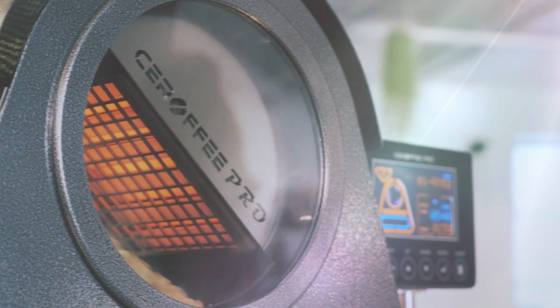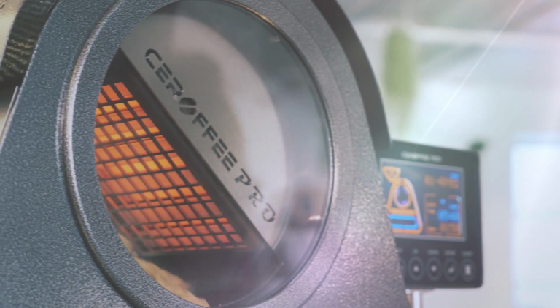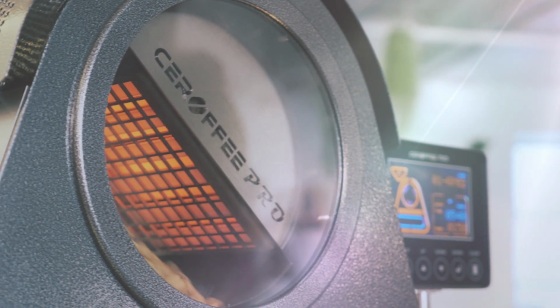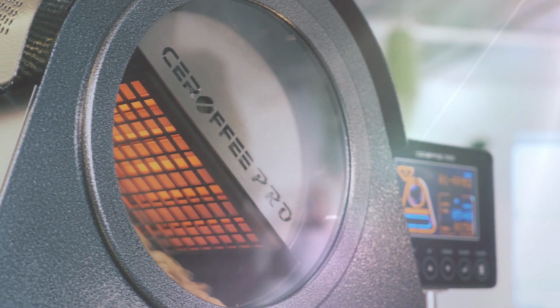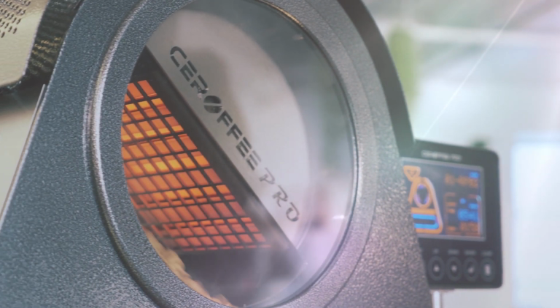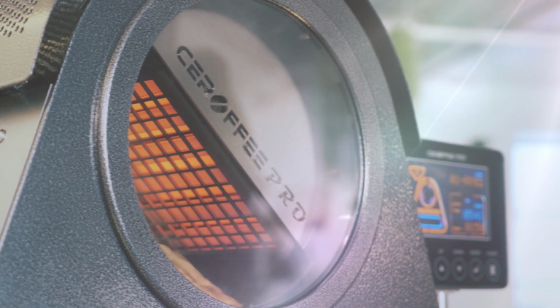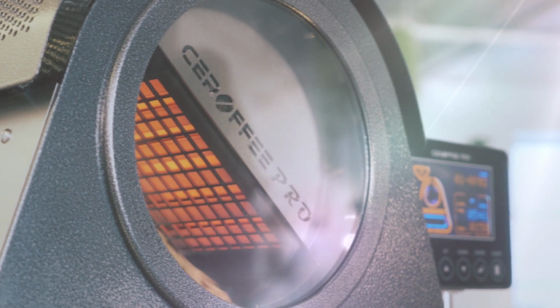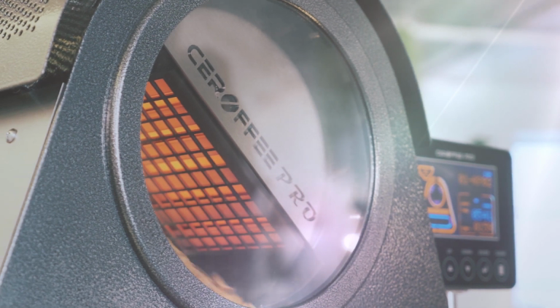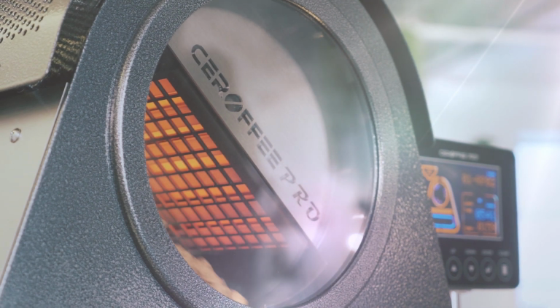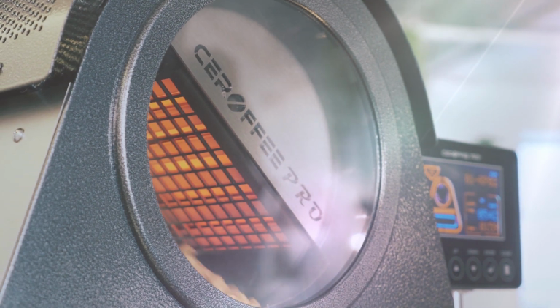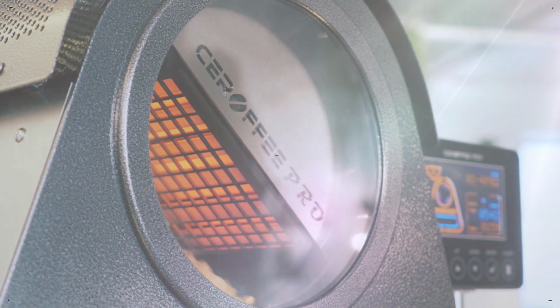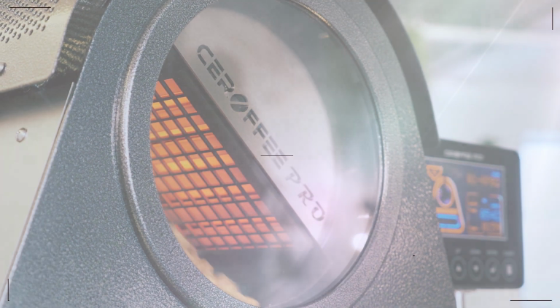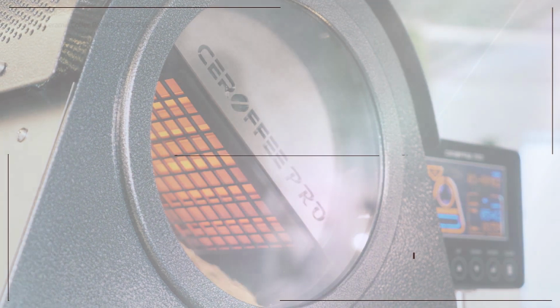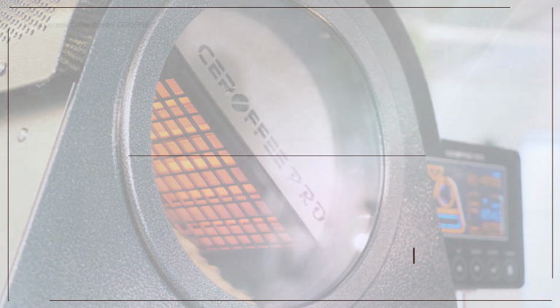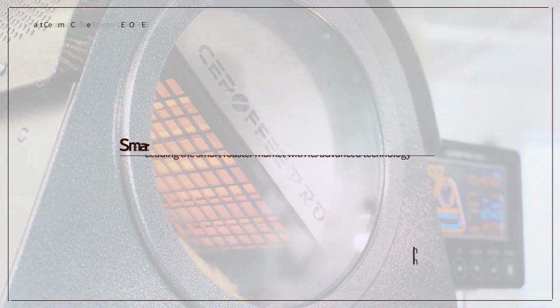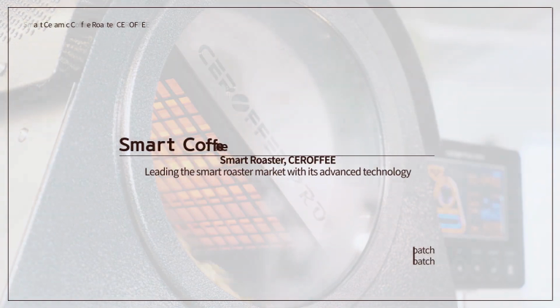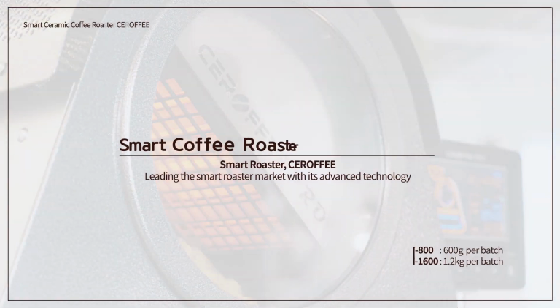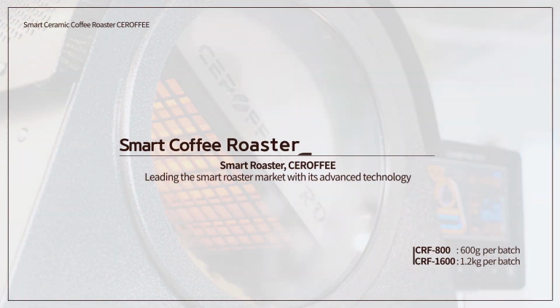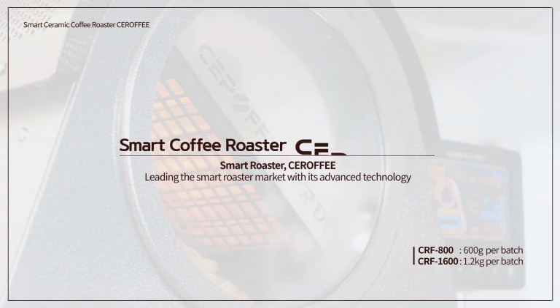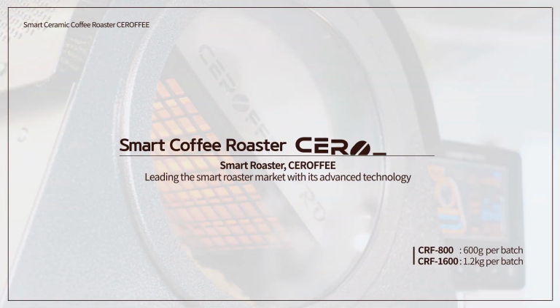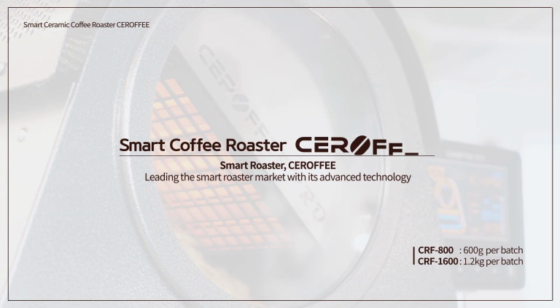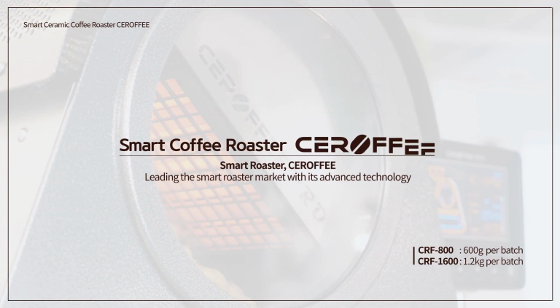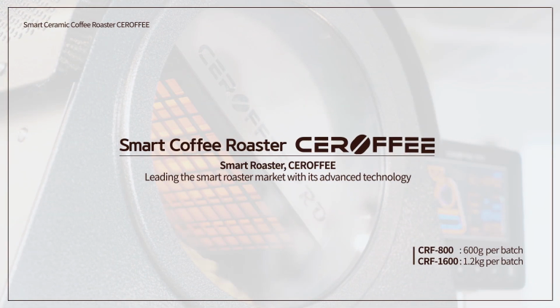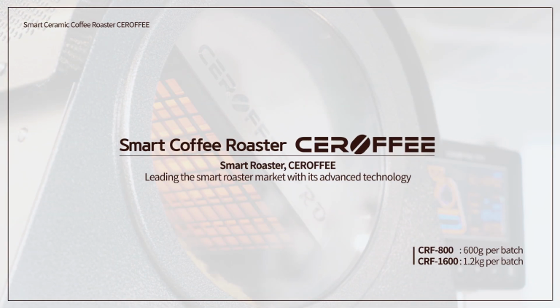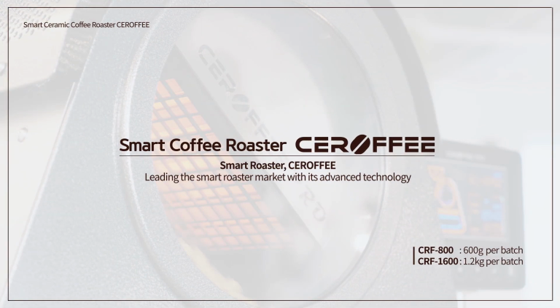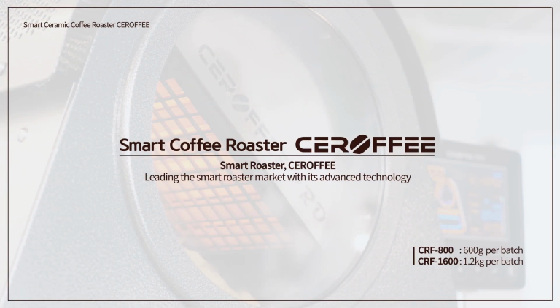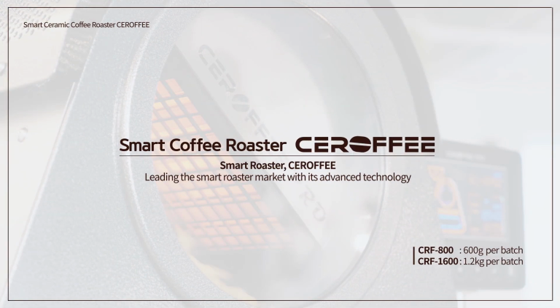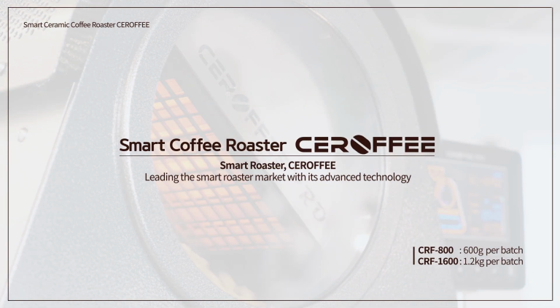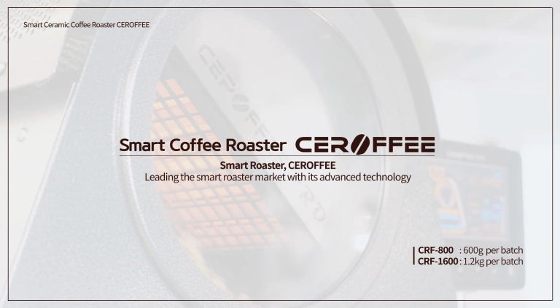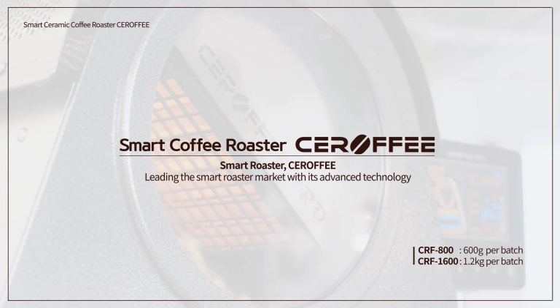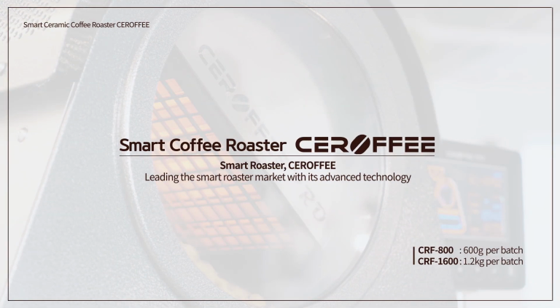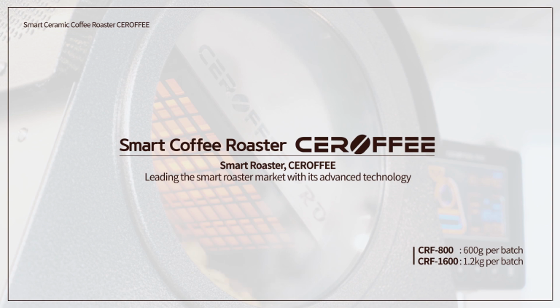Smart Roaster Sirafi, leading the Smart Roaster market with its advanced technology.